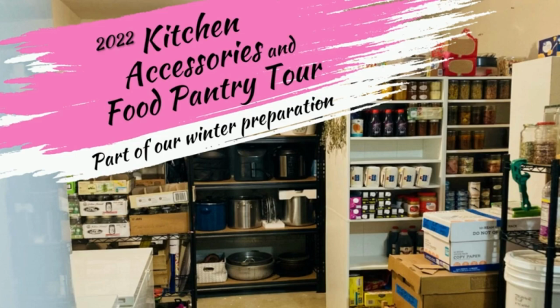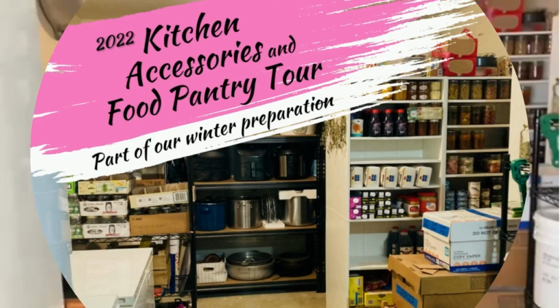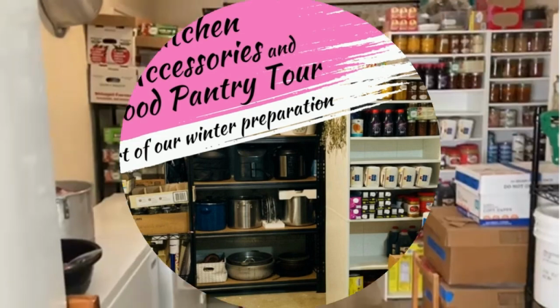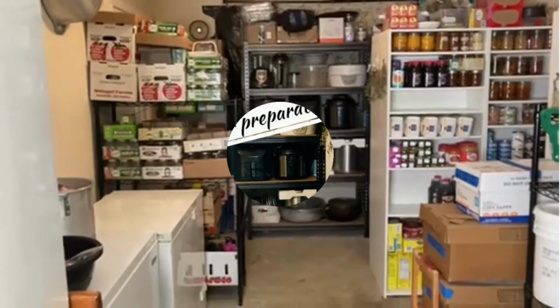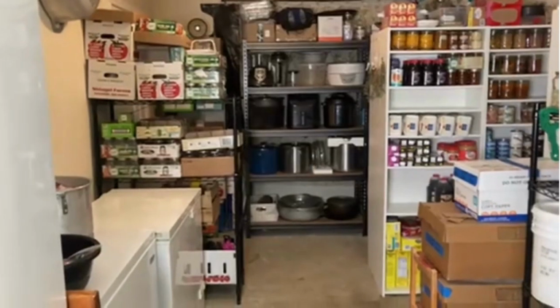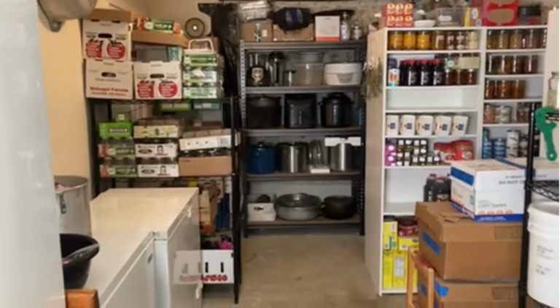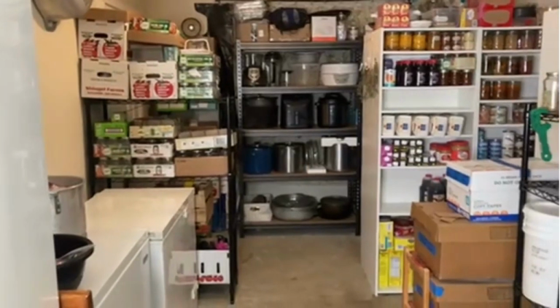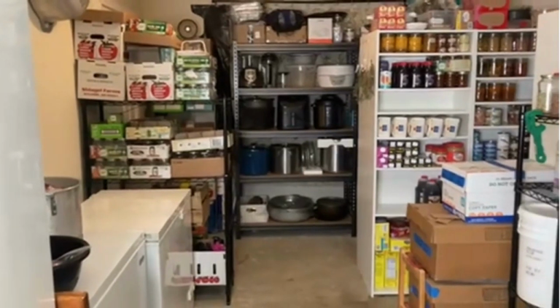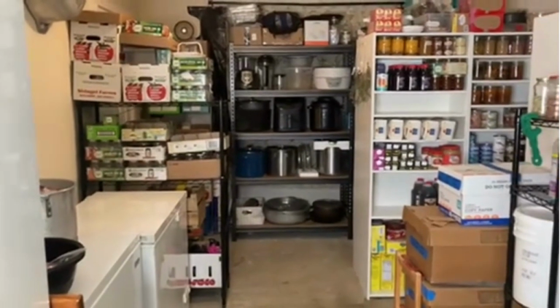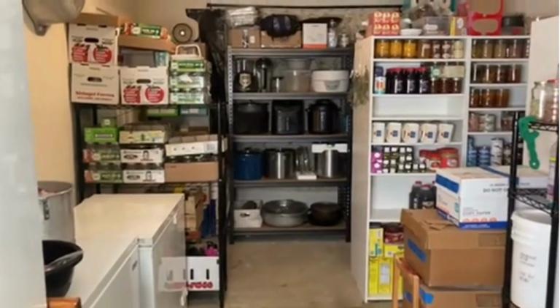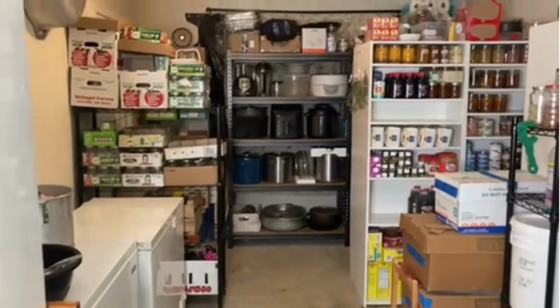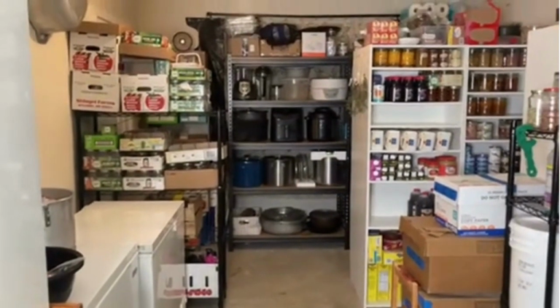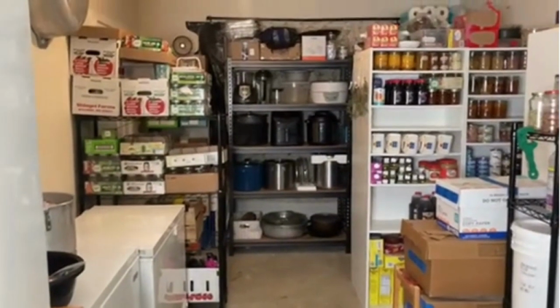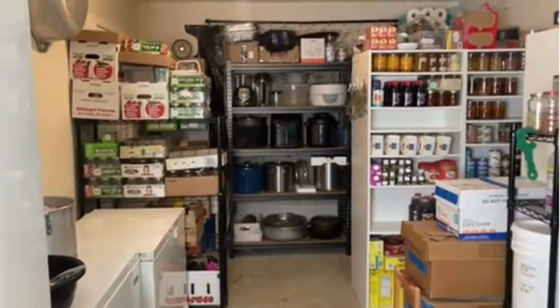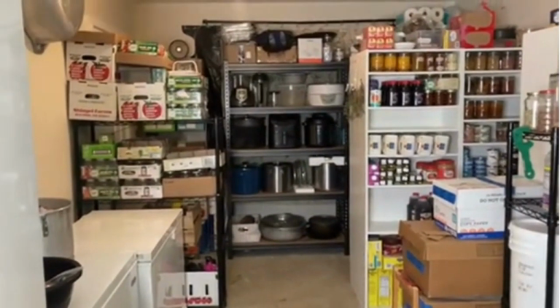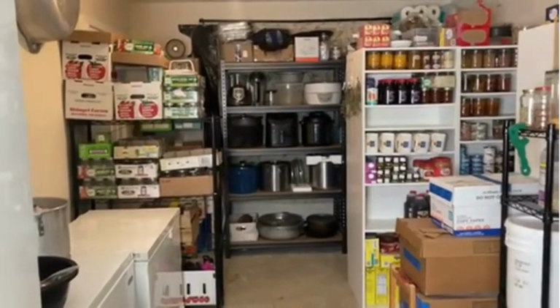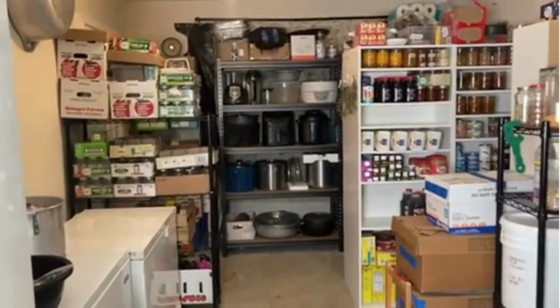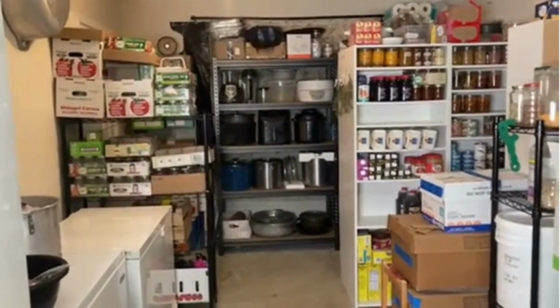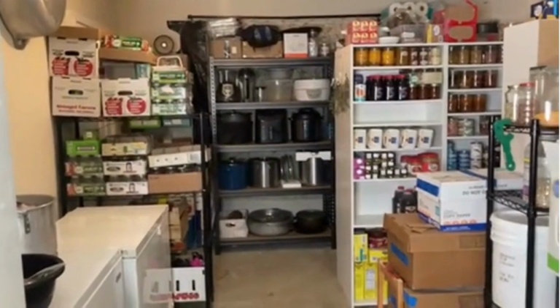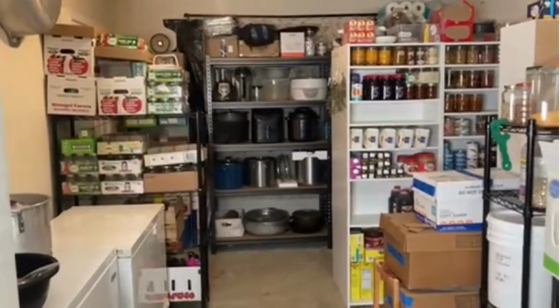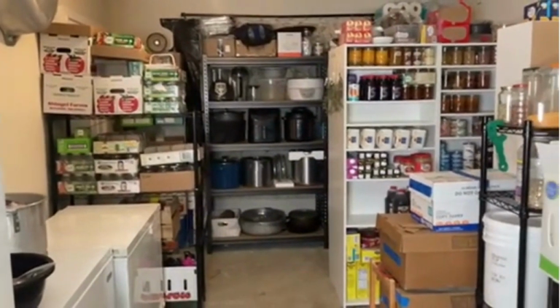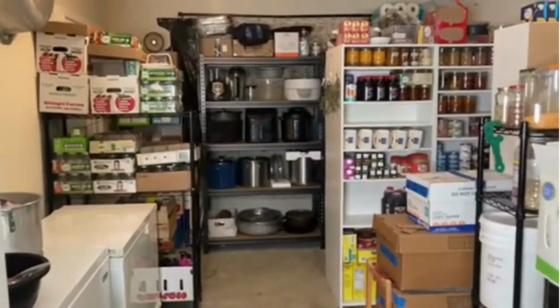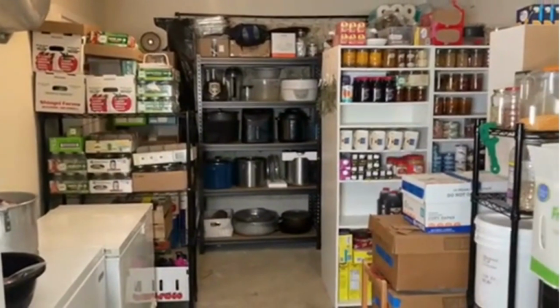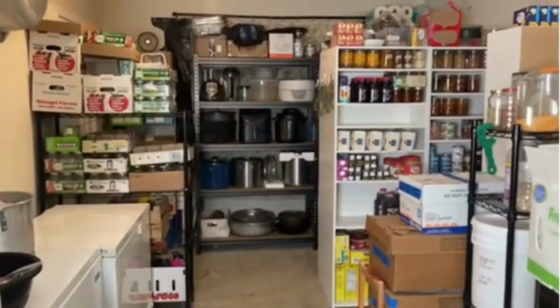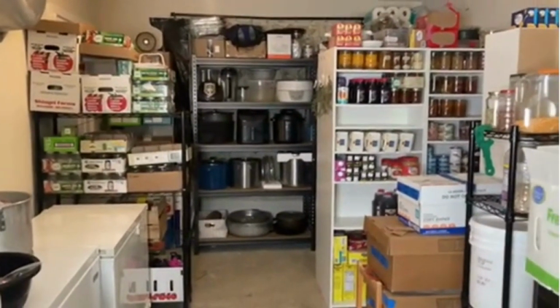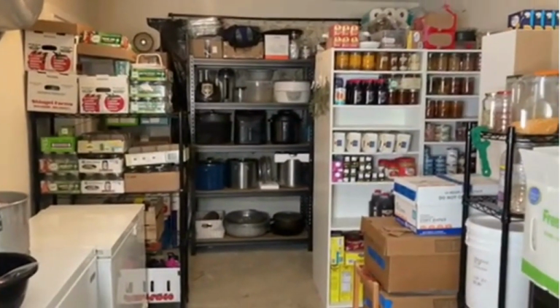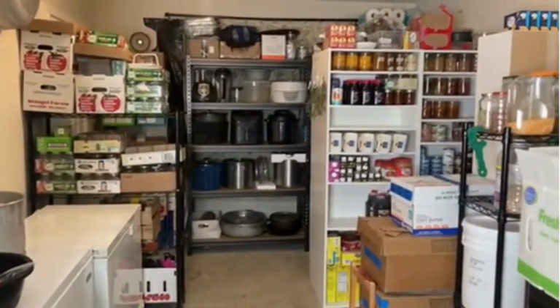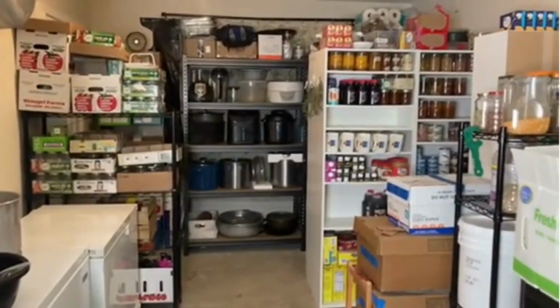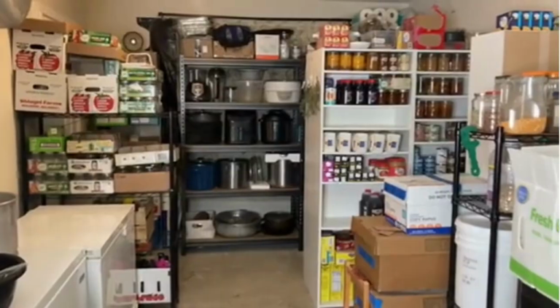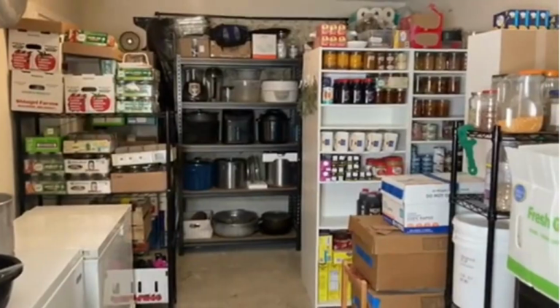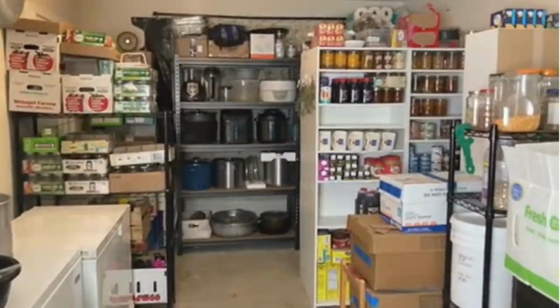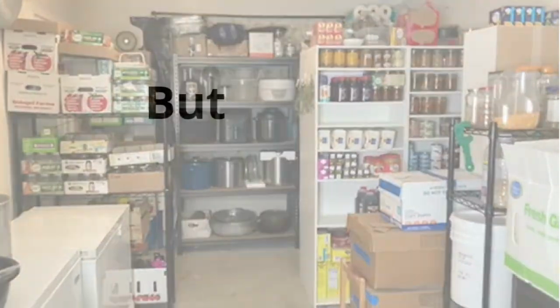Good morning. Welcome to the Mixing Ball Homestead. Today I'm going to give you a tour of our food pantry.